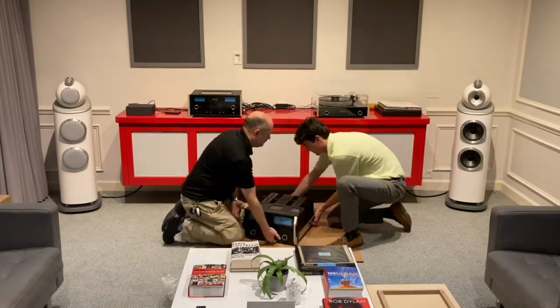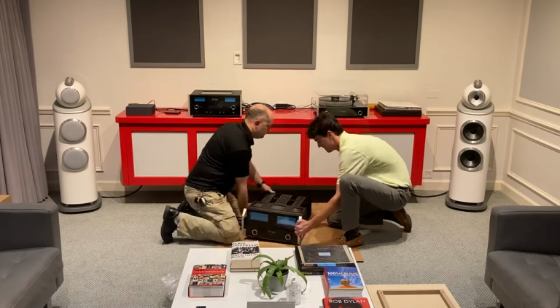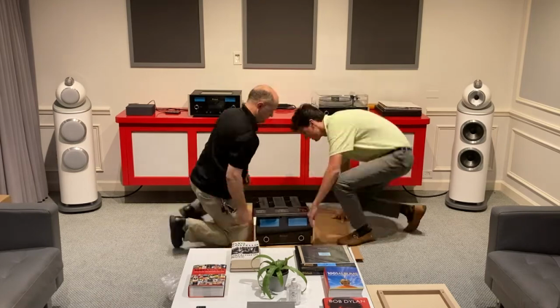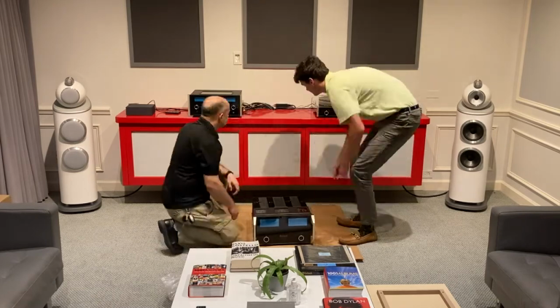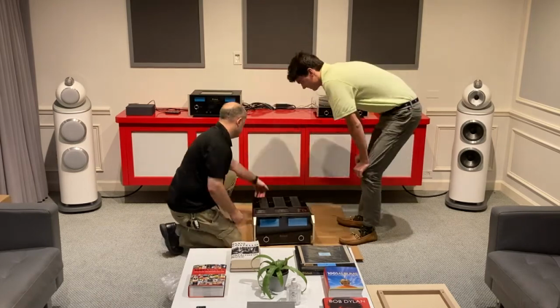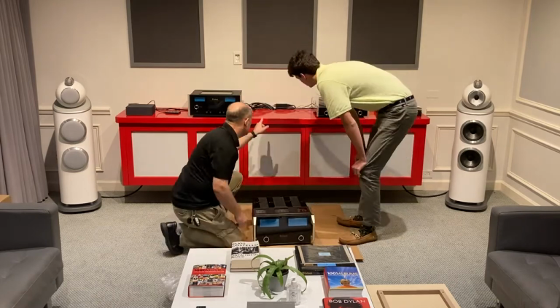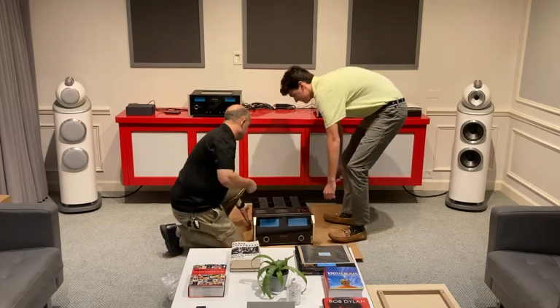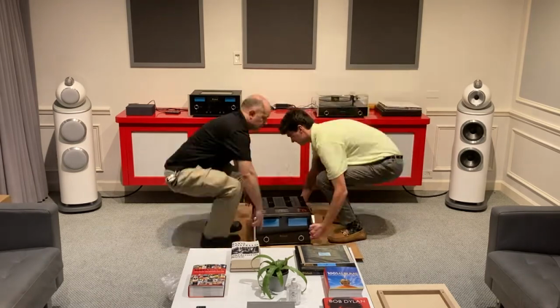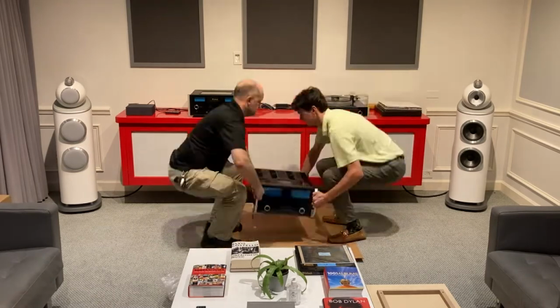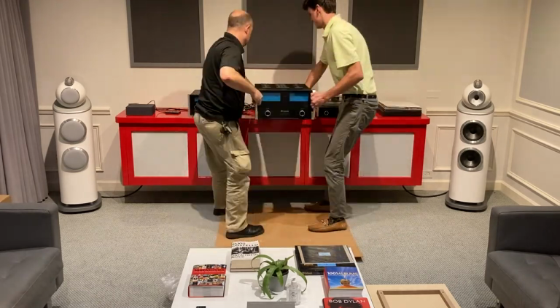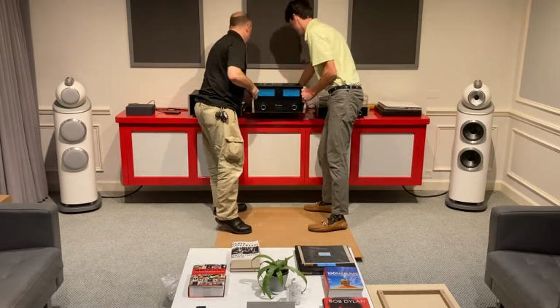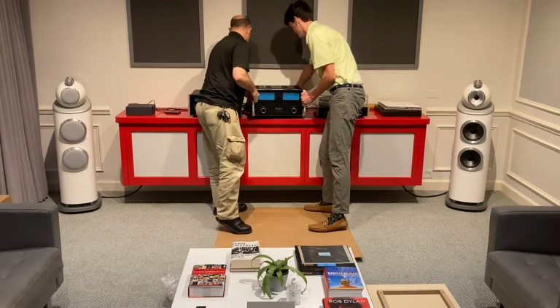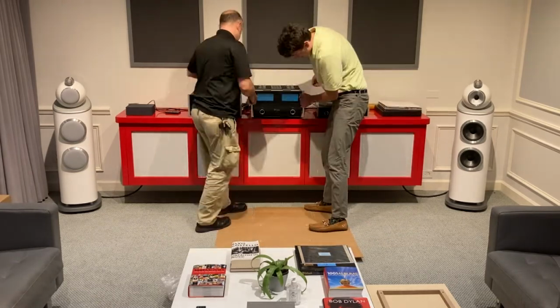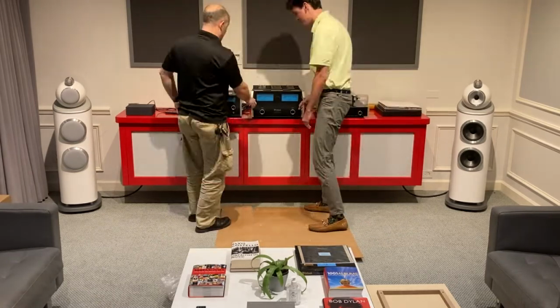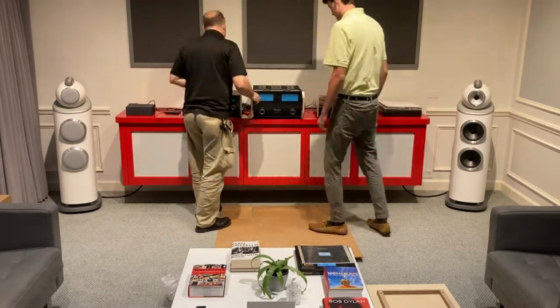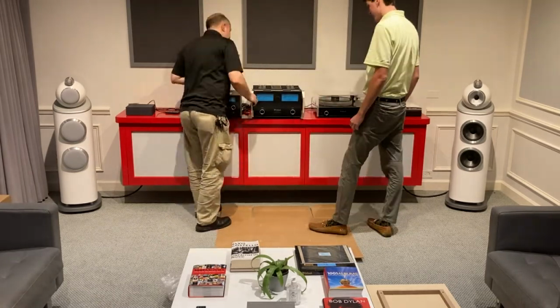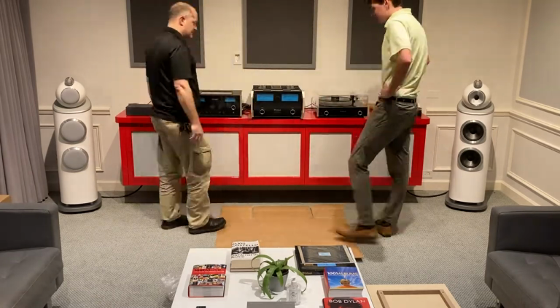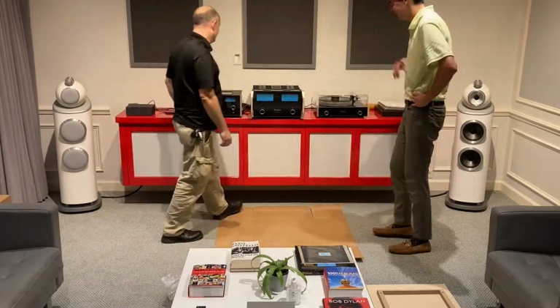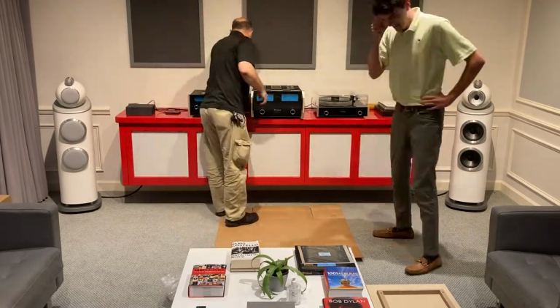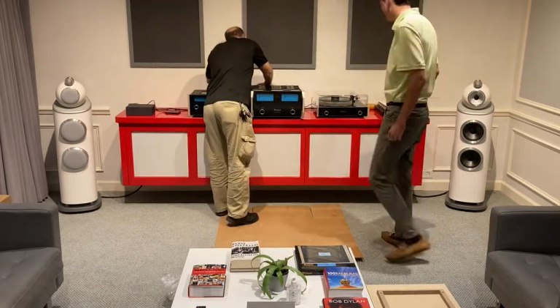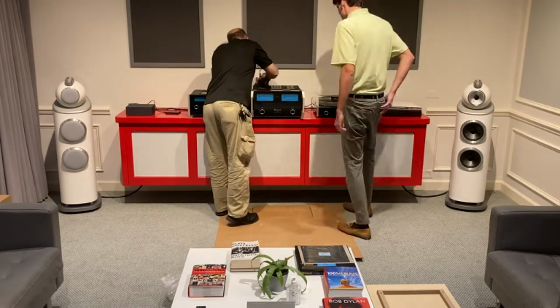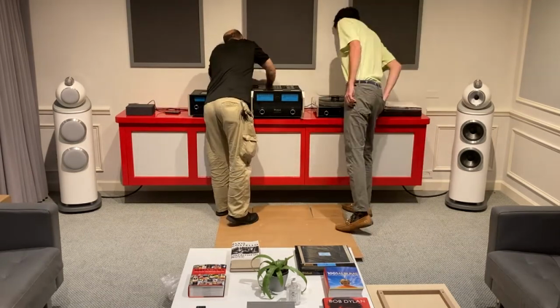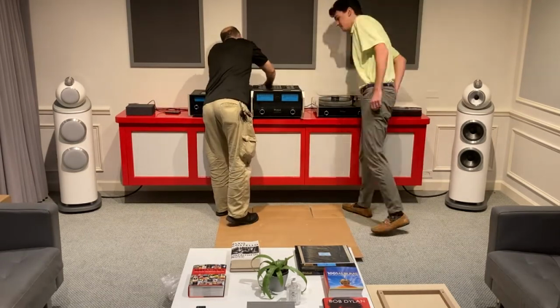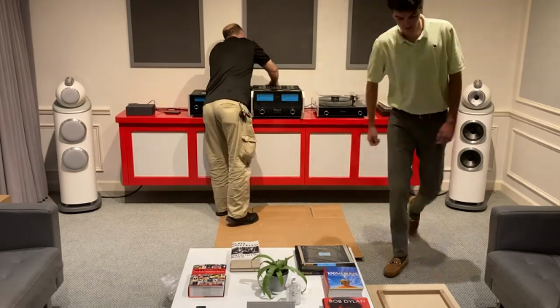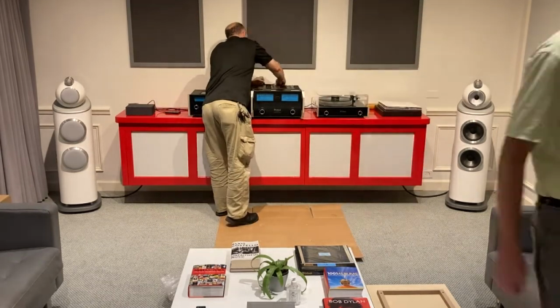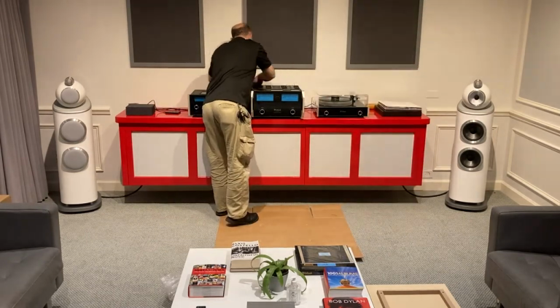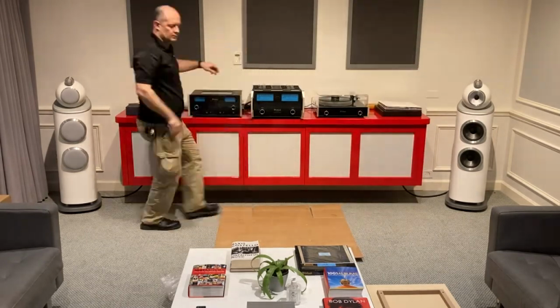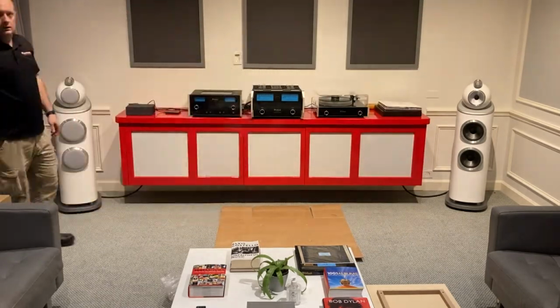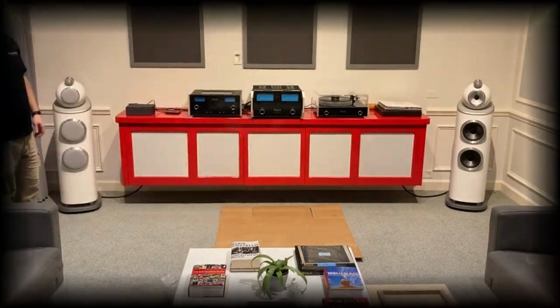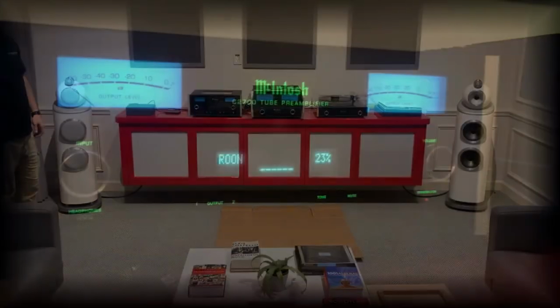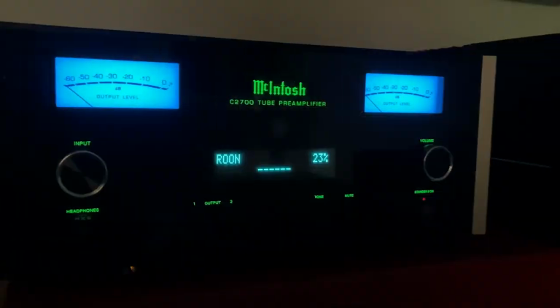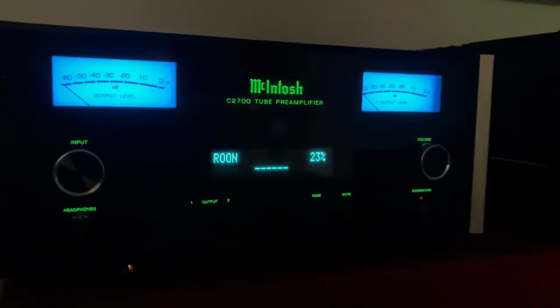Here we're placing it next to our C2700 tube preamplifier and our MT5 turntable.